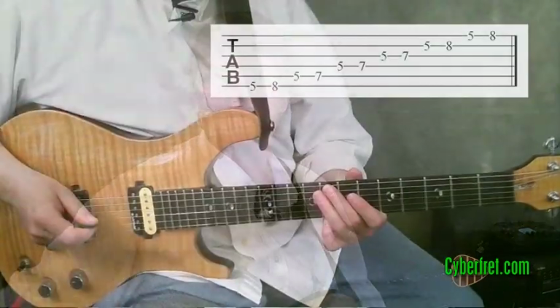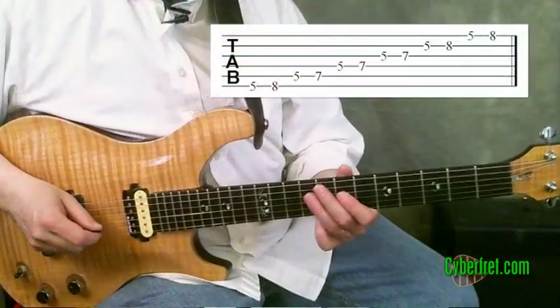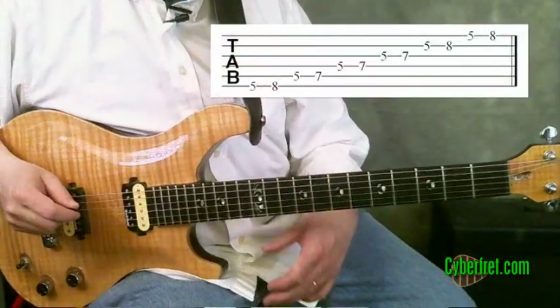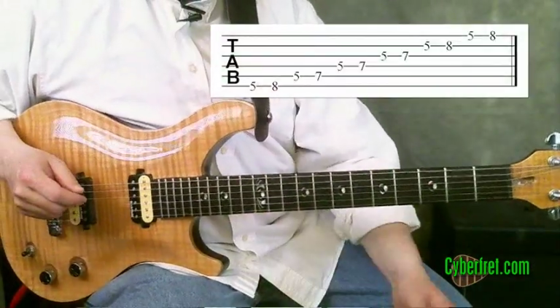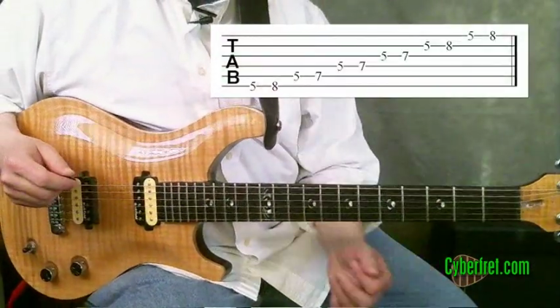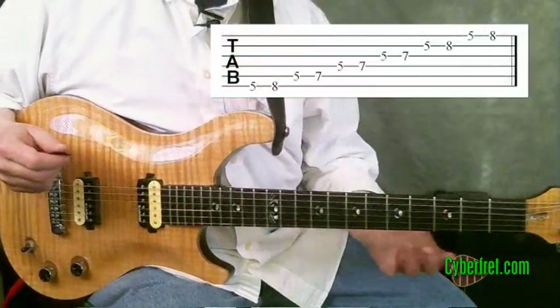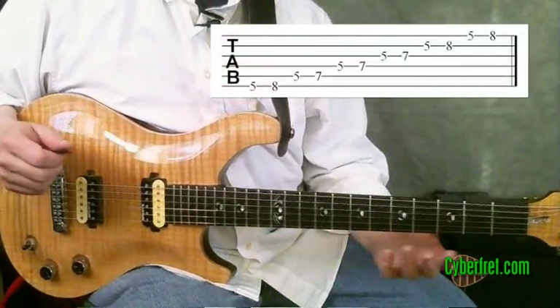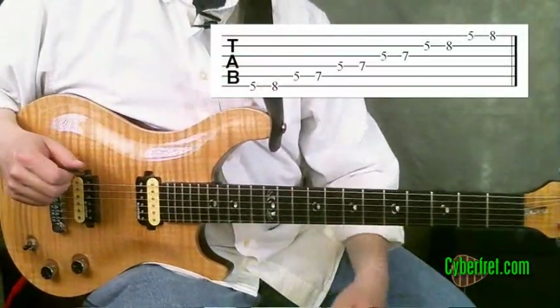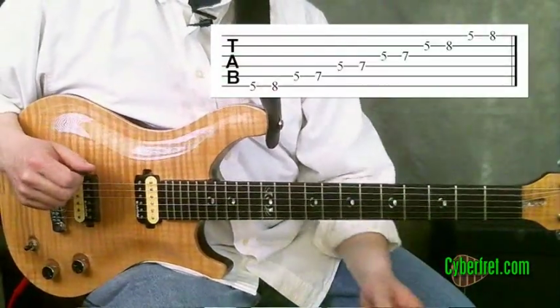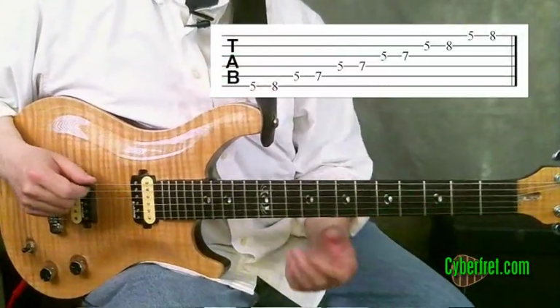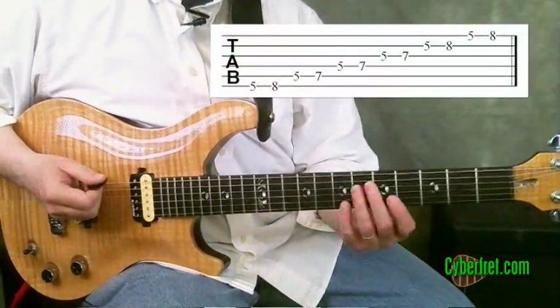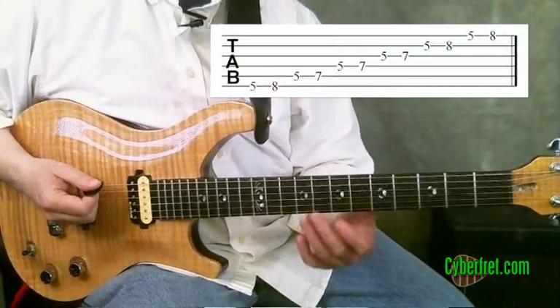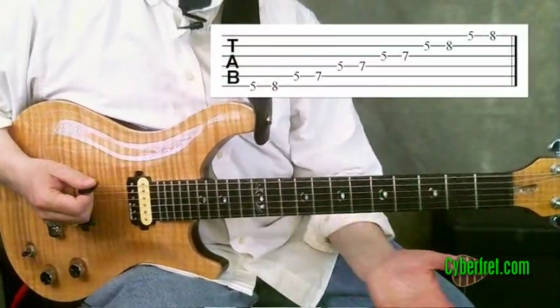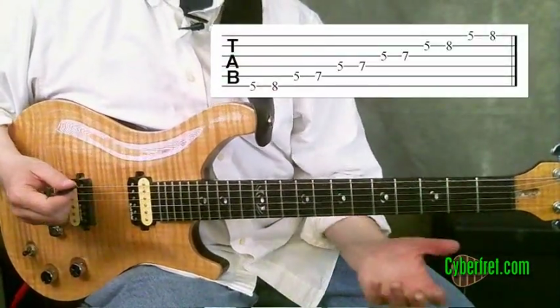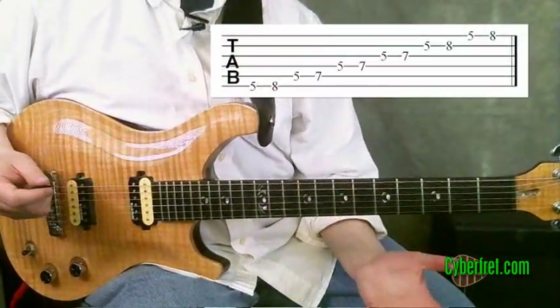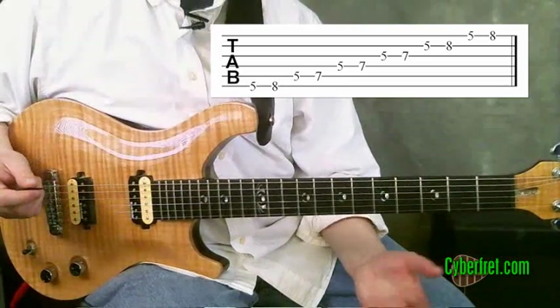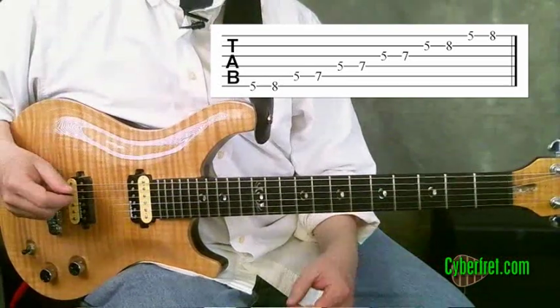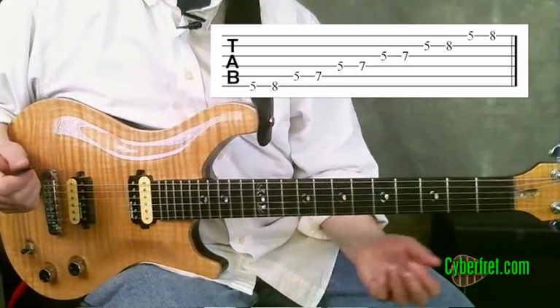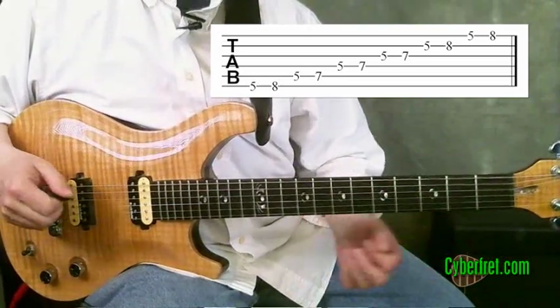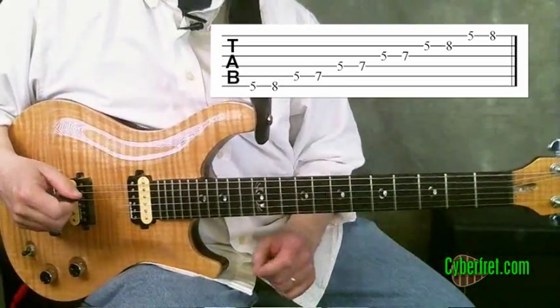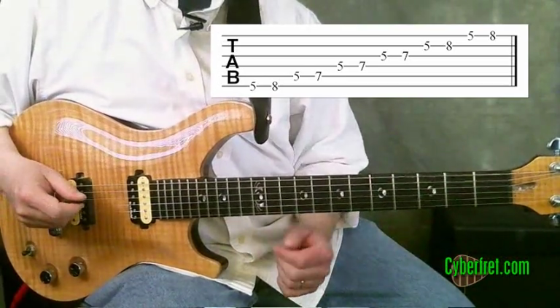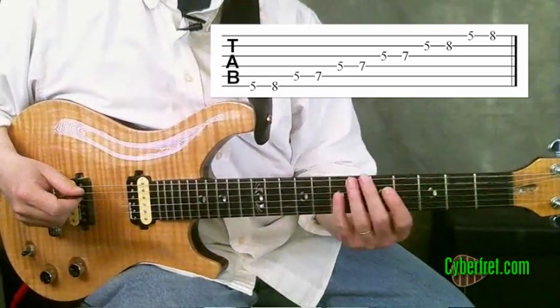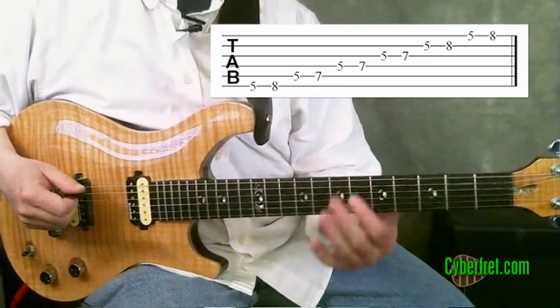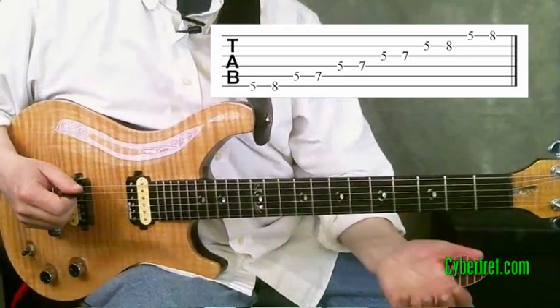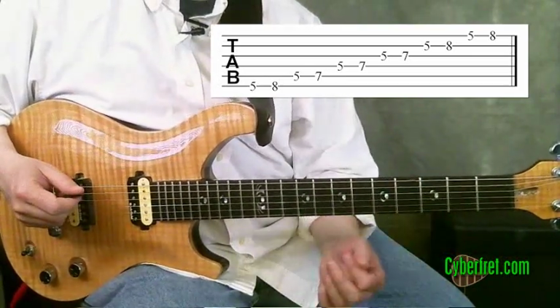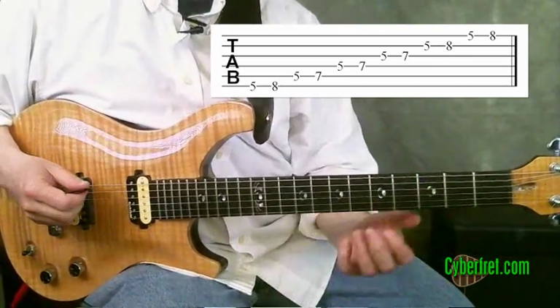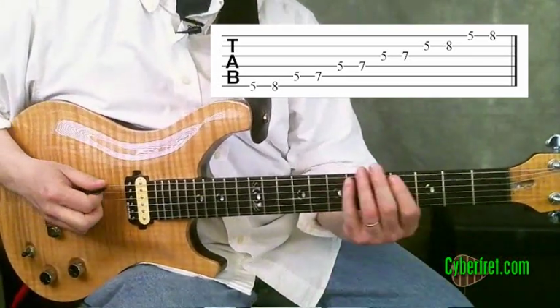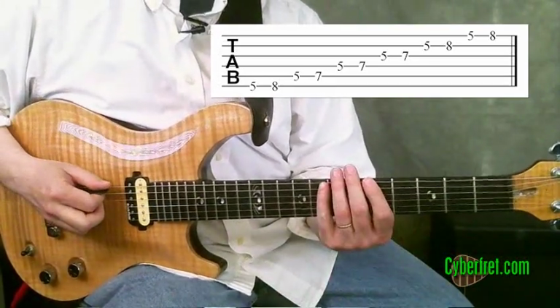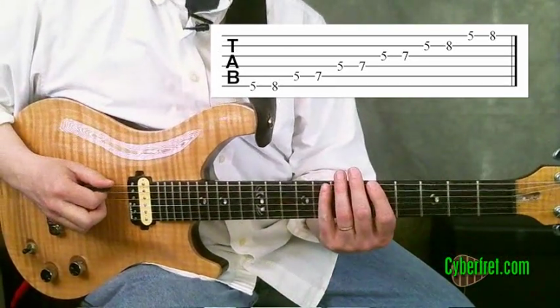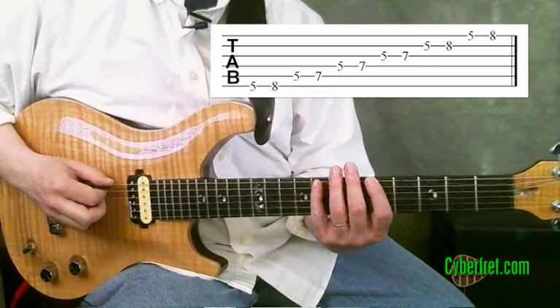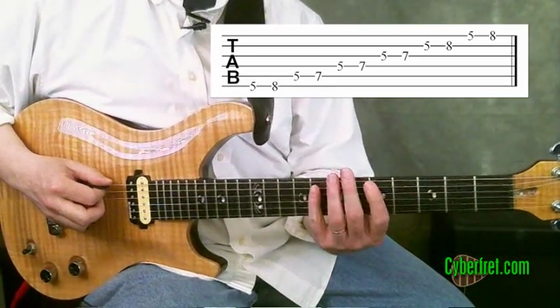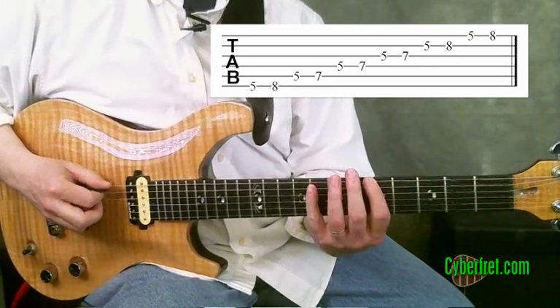This whole lick kind of comes out of a basic A minor pentatonic scale. If you've been playing any lead guitar, you probably already know this scale.